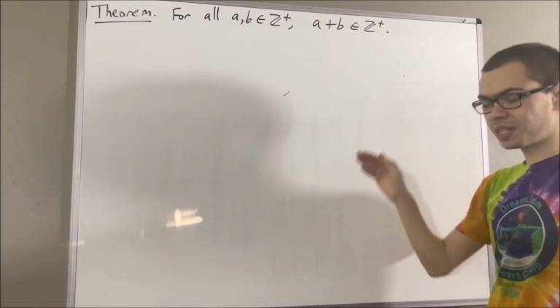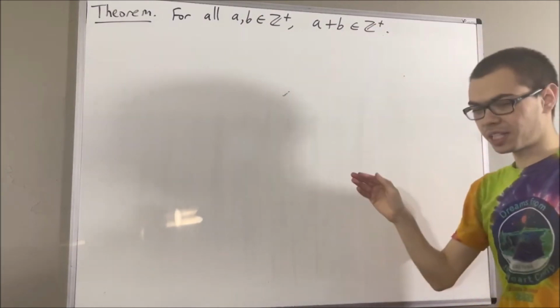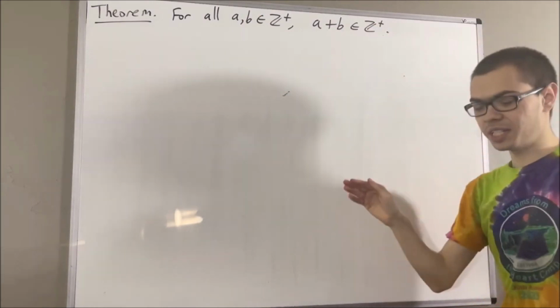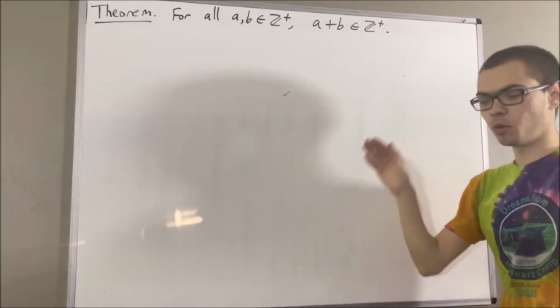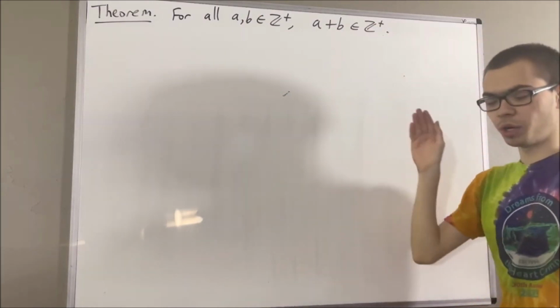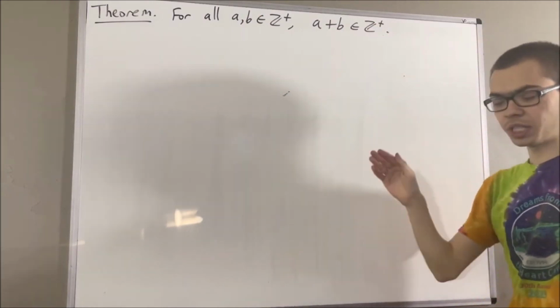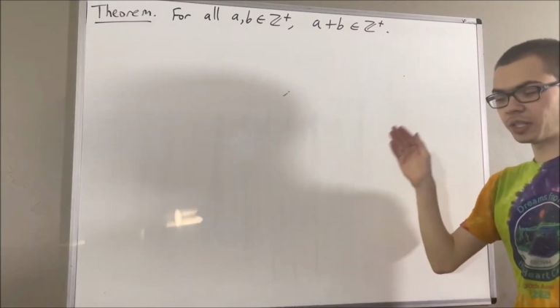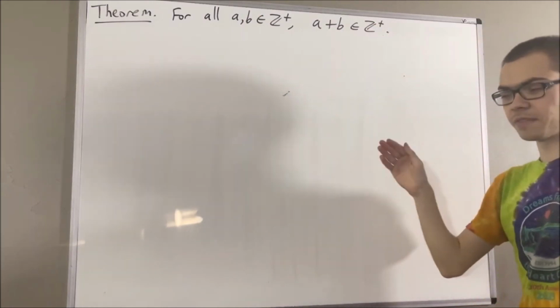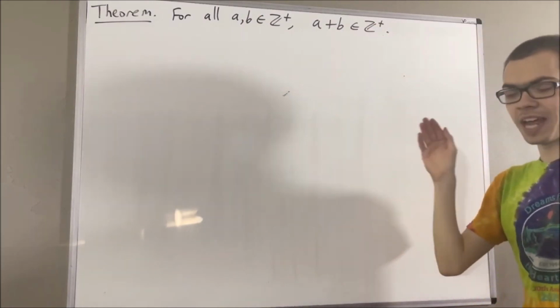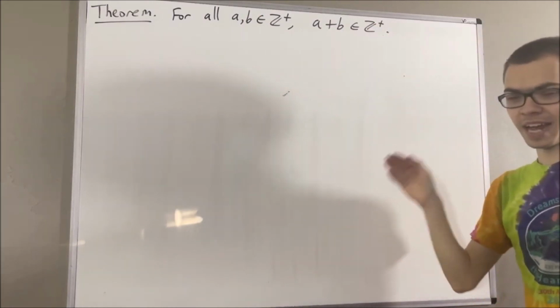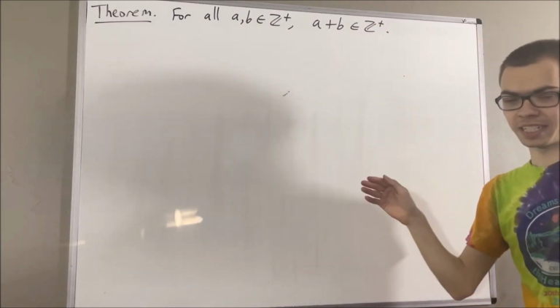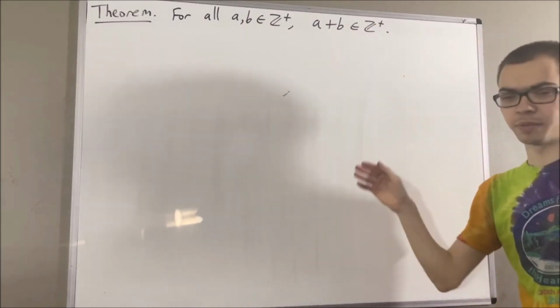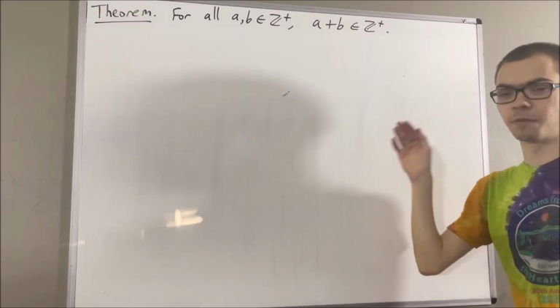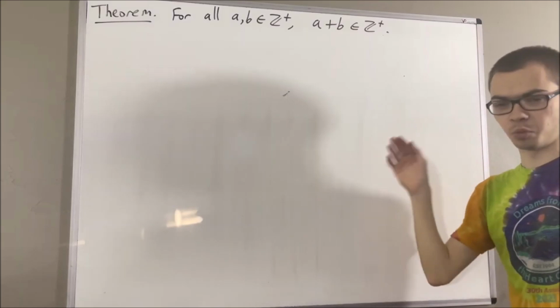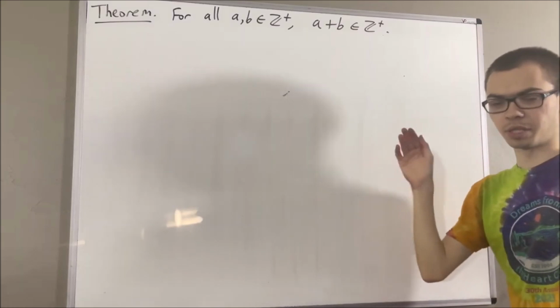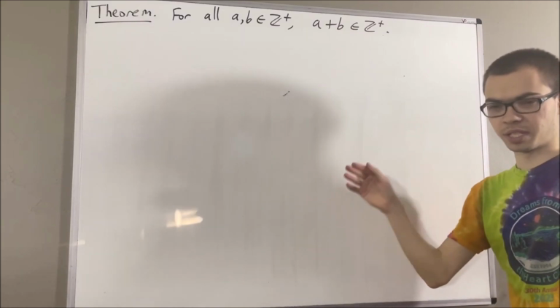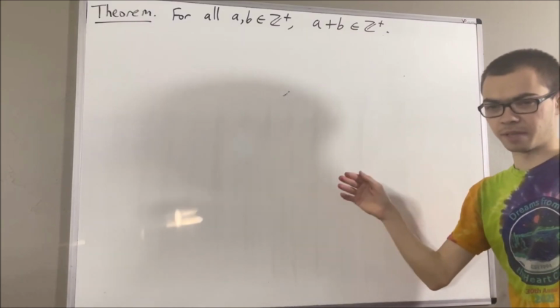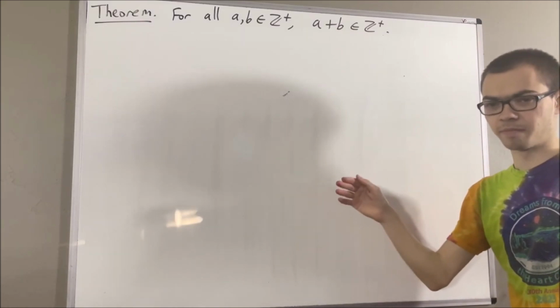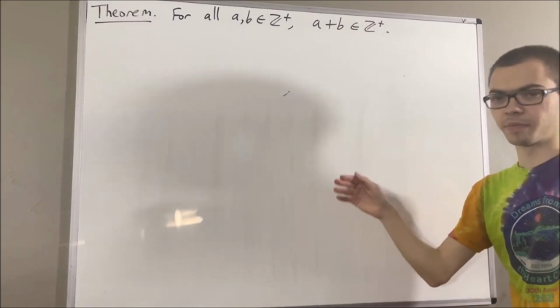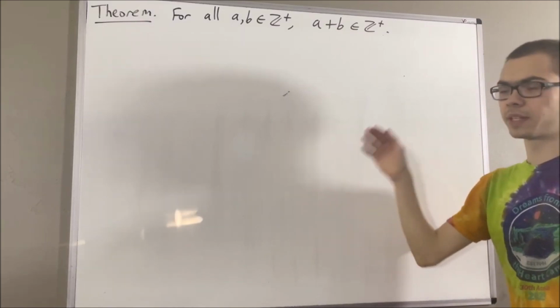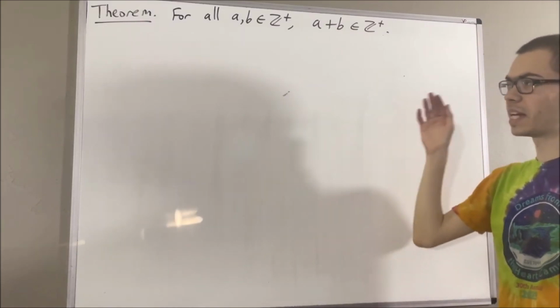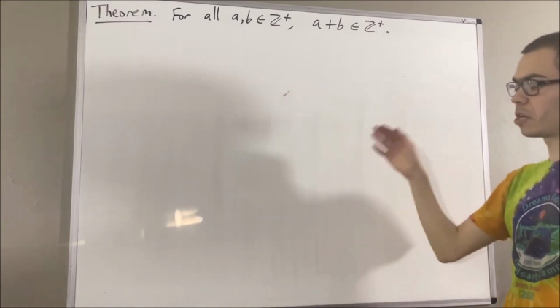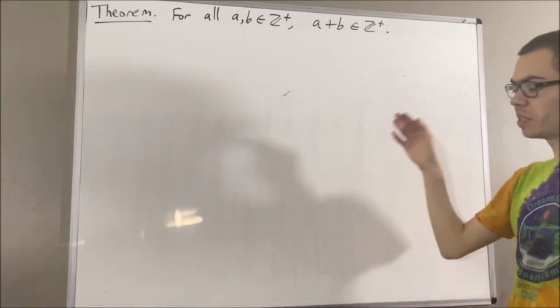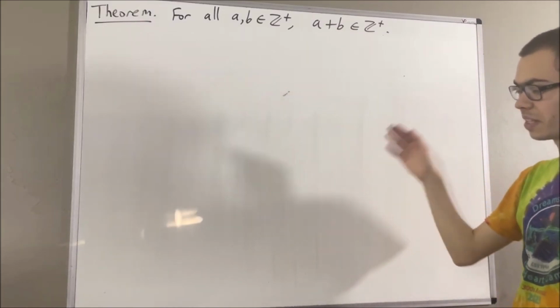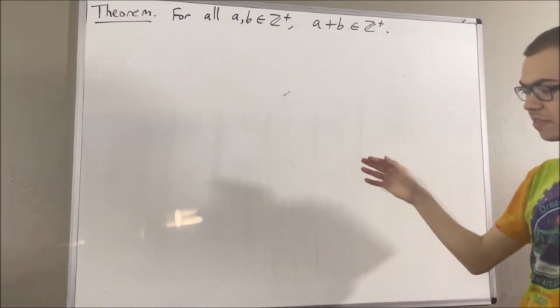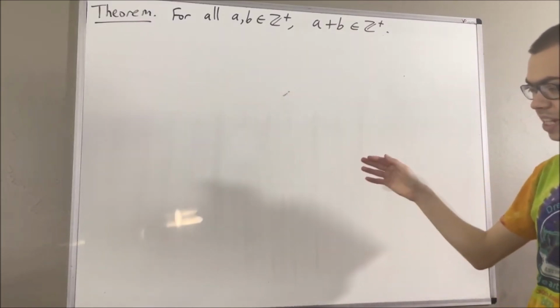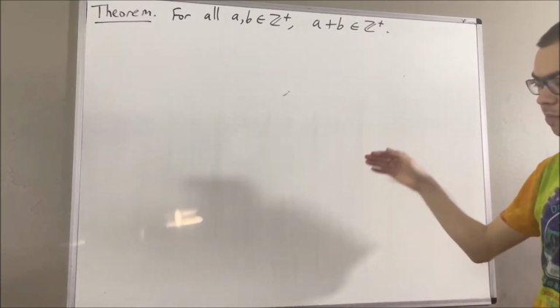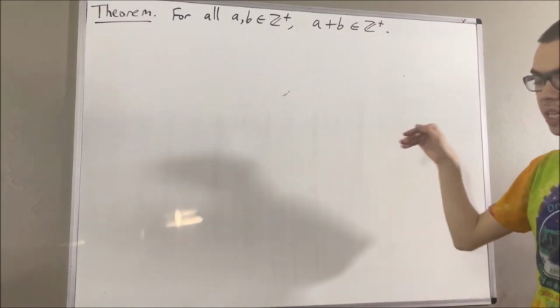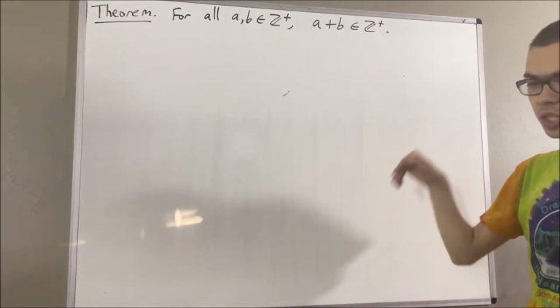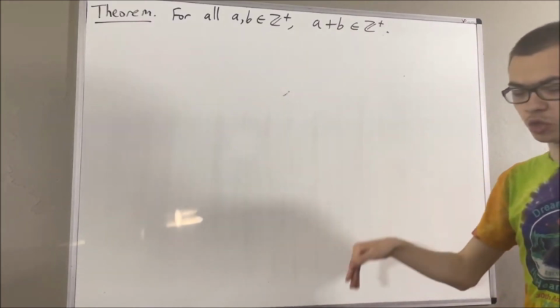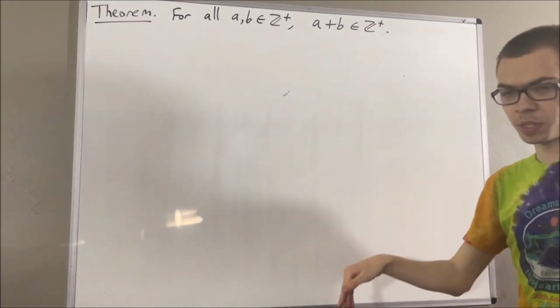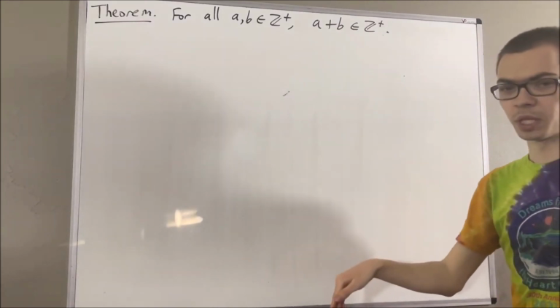In this series, we are using a list of 10 axioms for the real number system, and I'll leave that list of axioms in the description below.